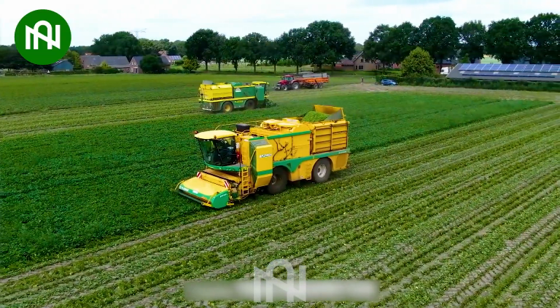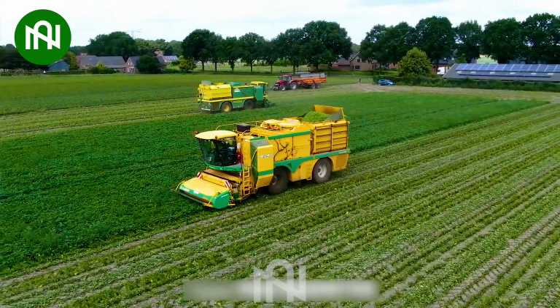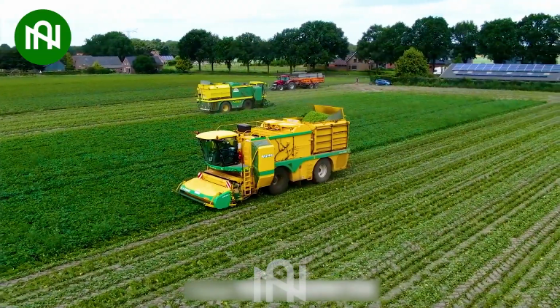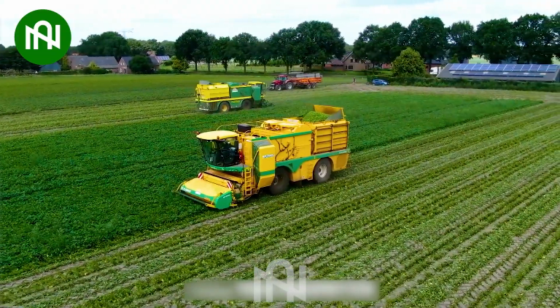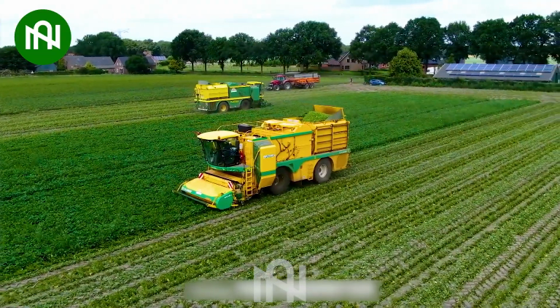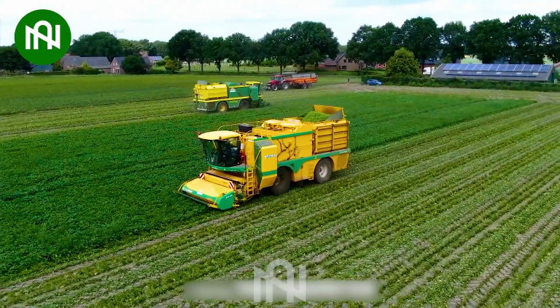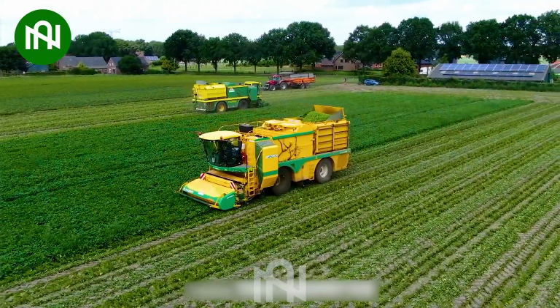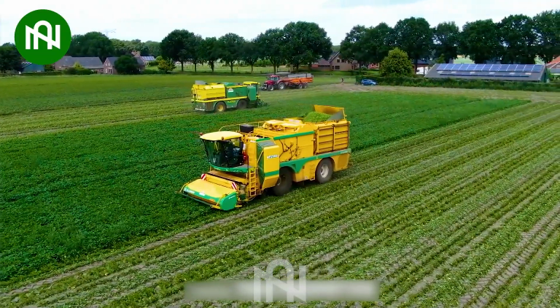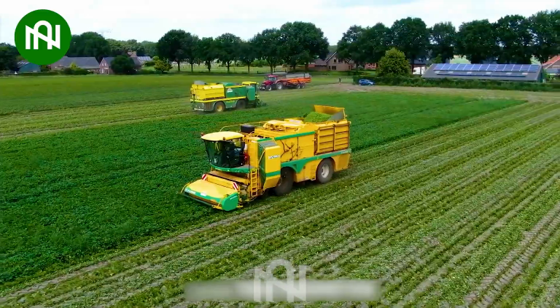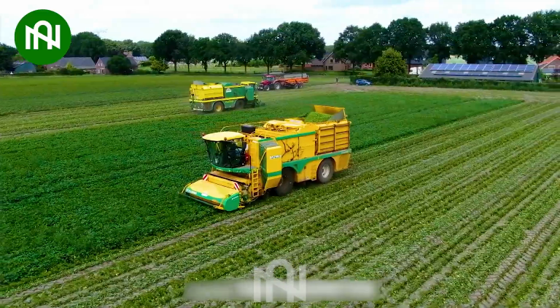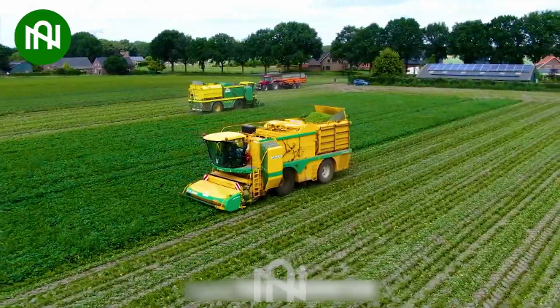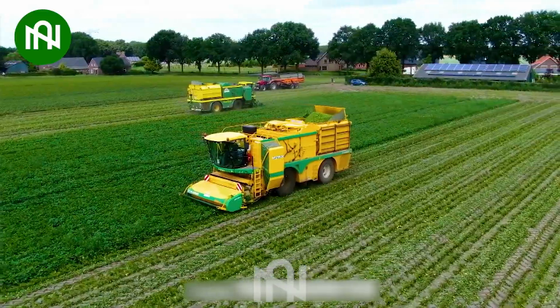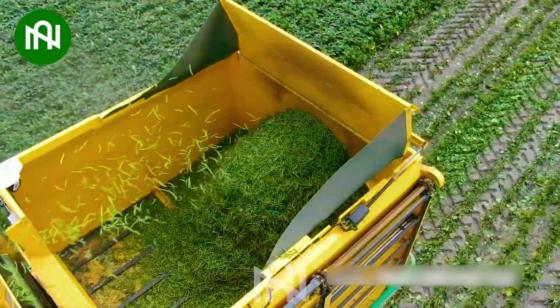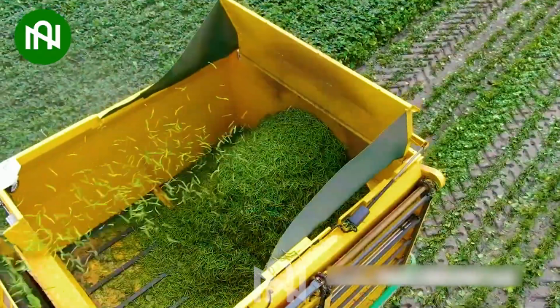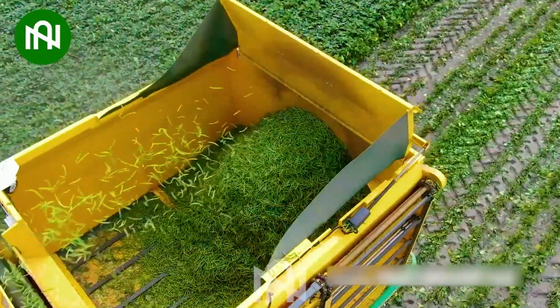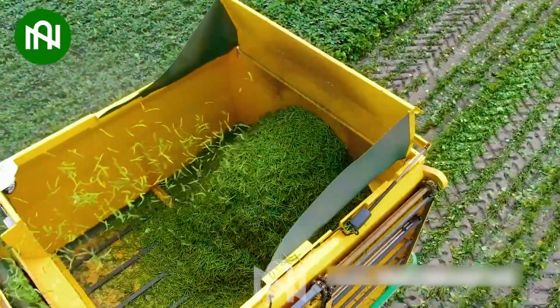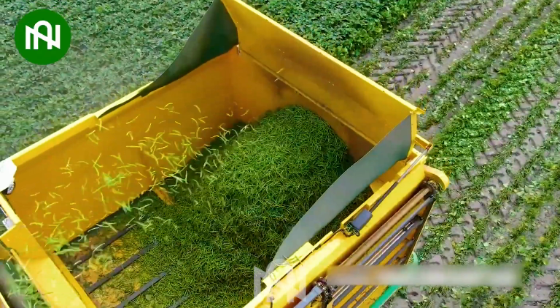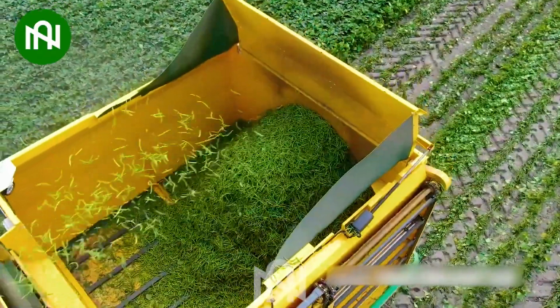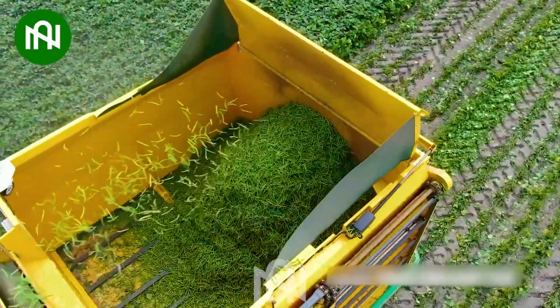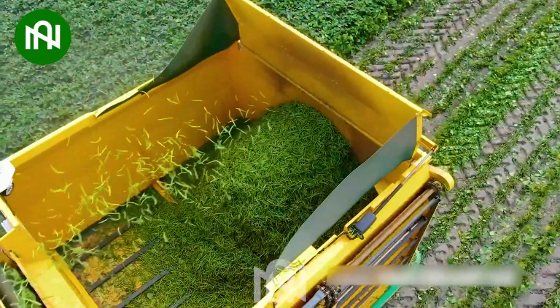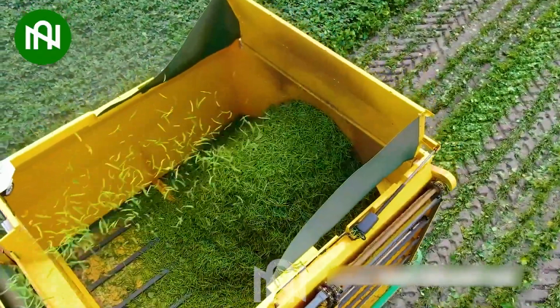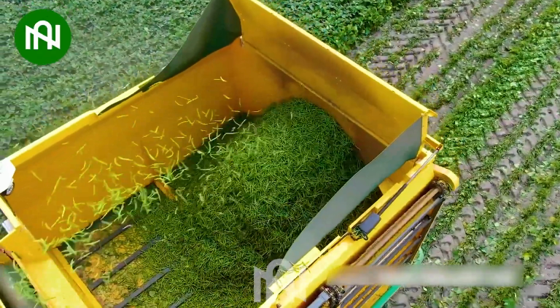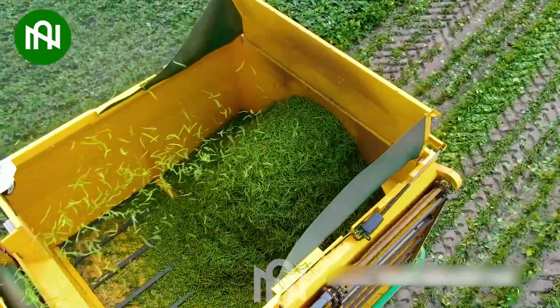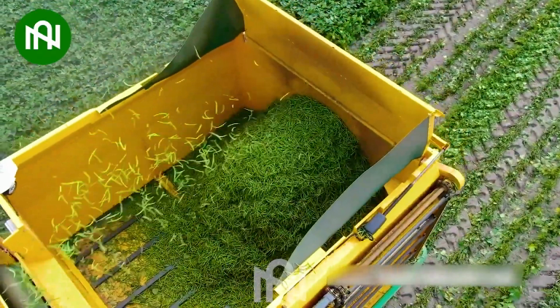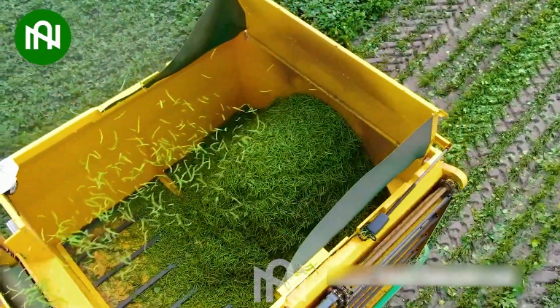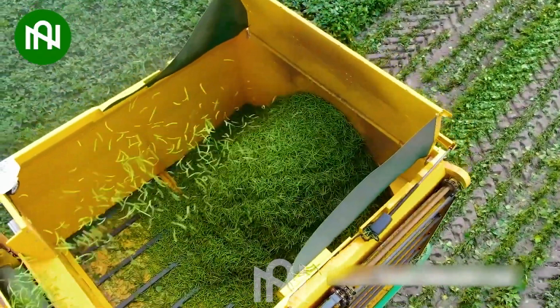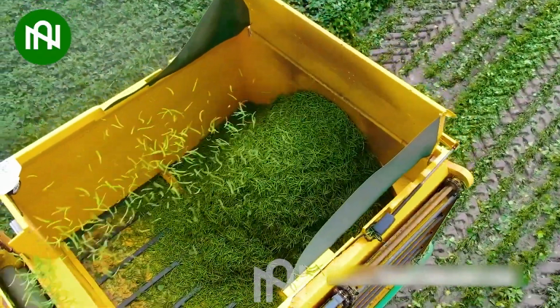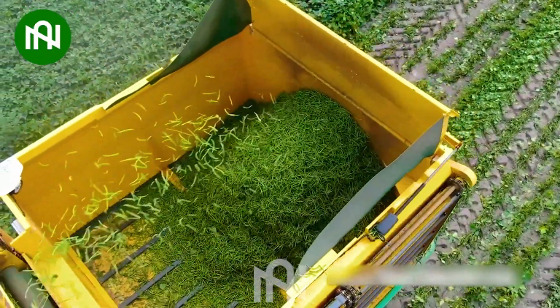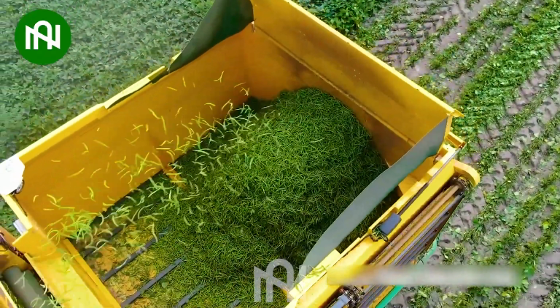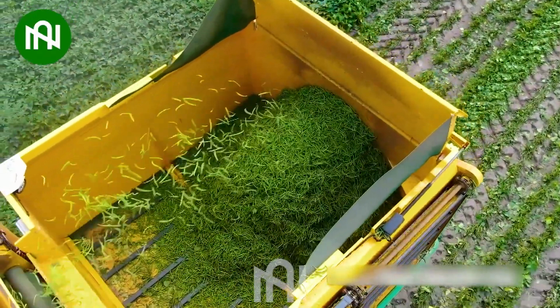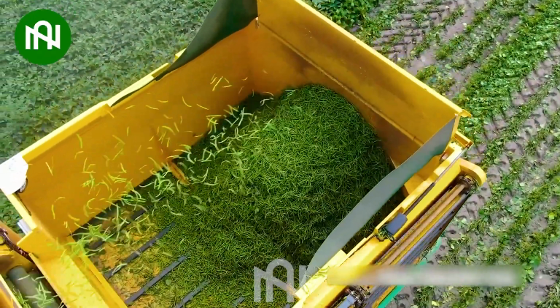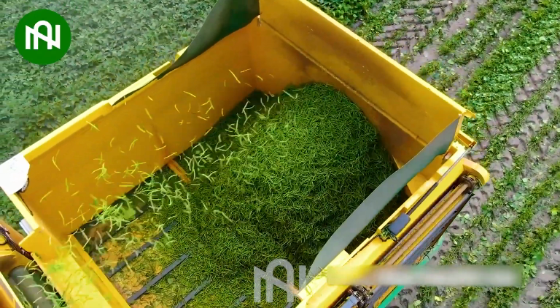This bean harvester machine efficiently harvests and ensures the freshness of the beans when they reach the customers.